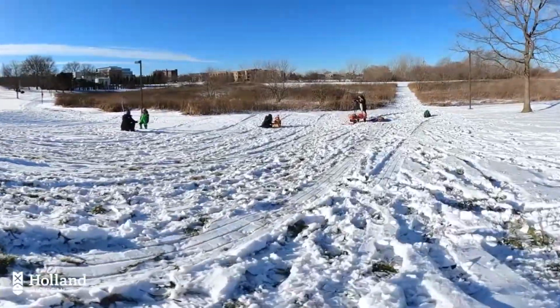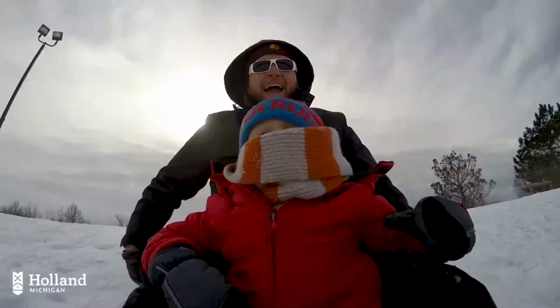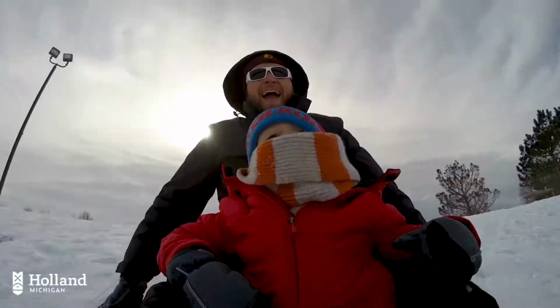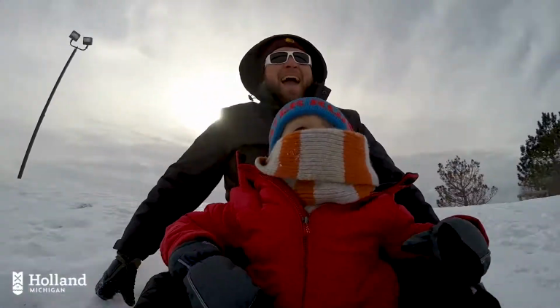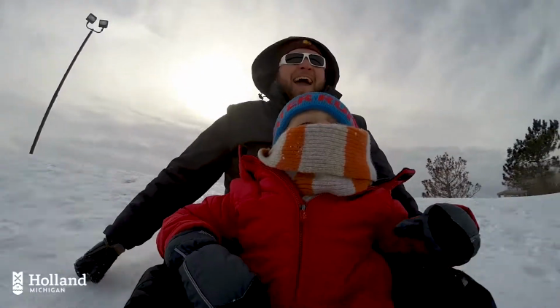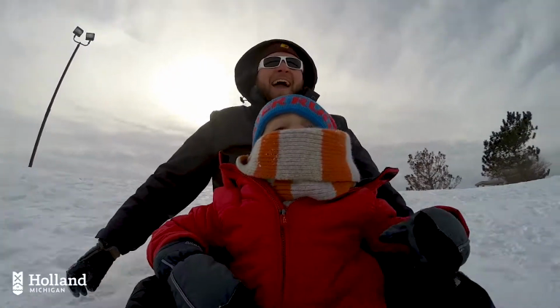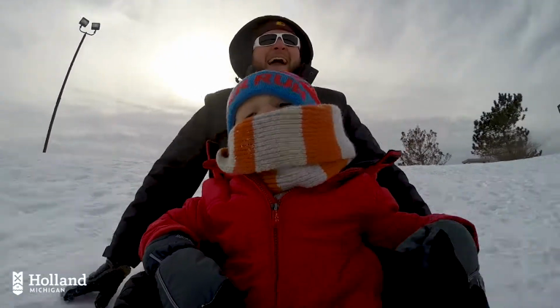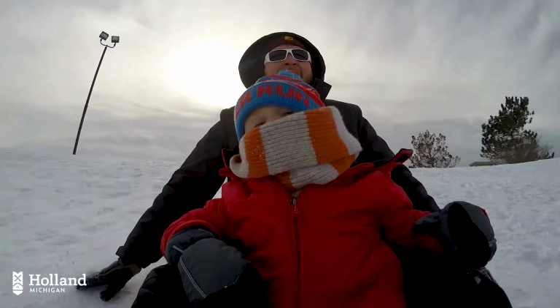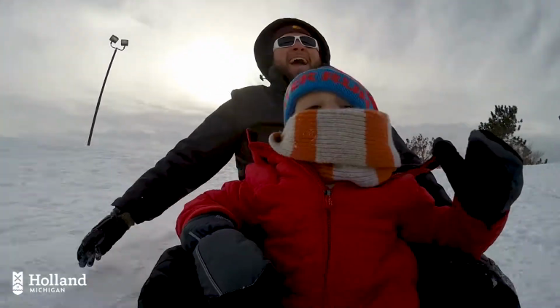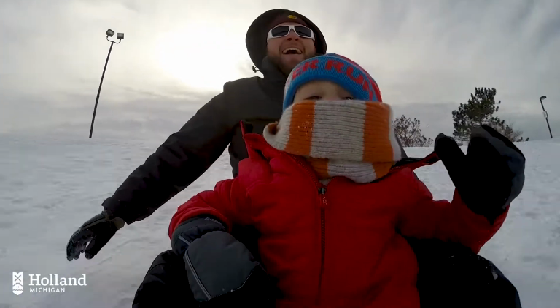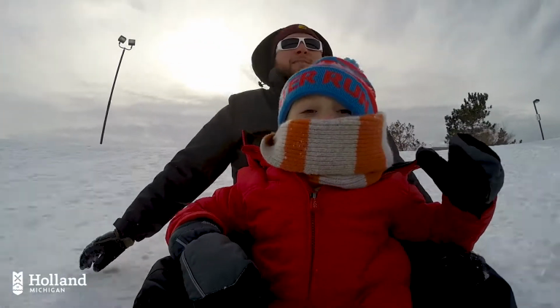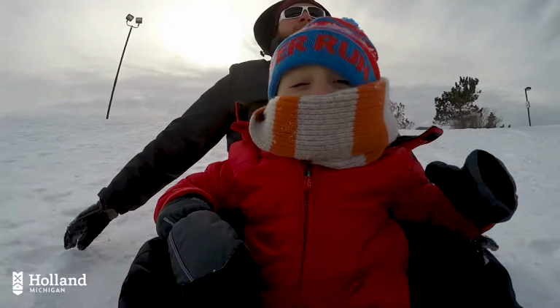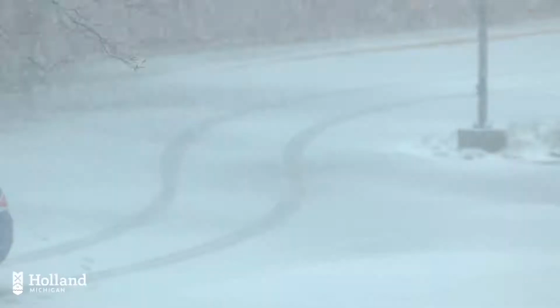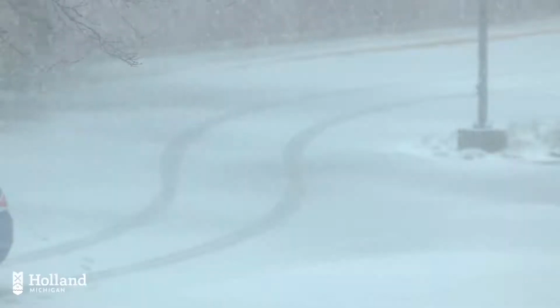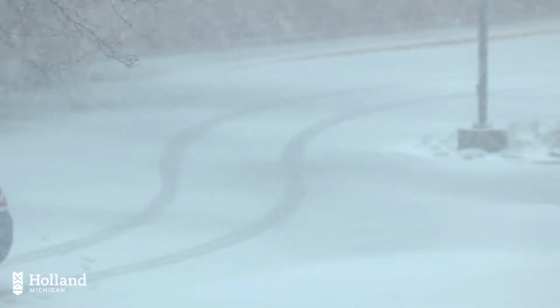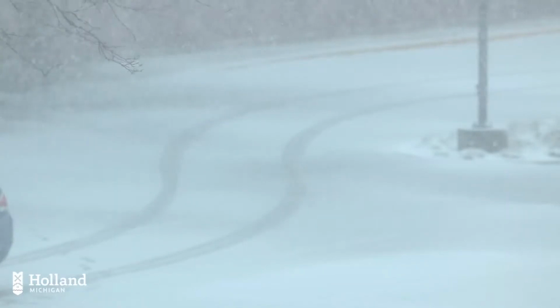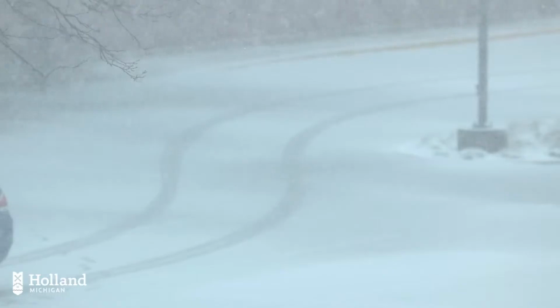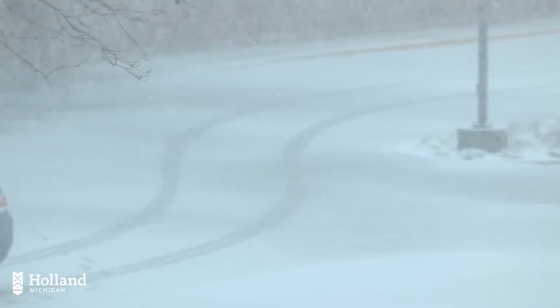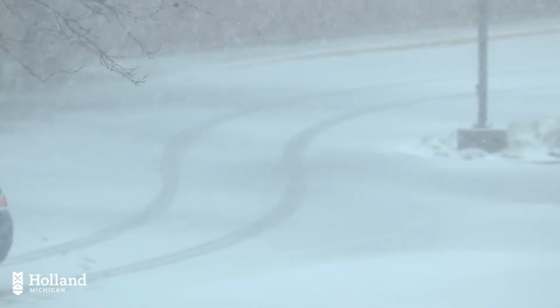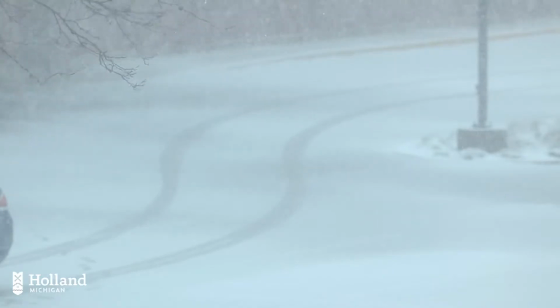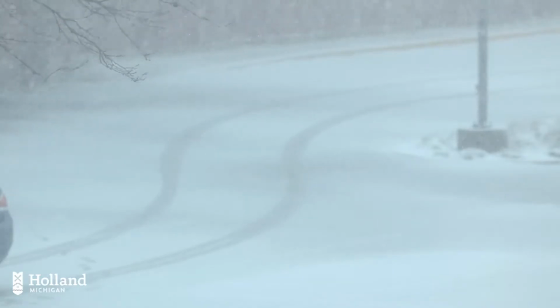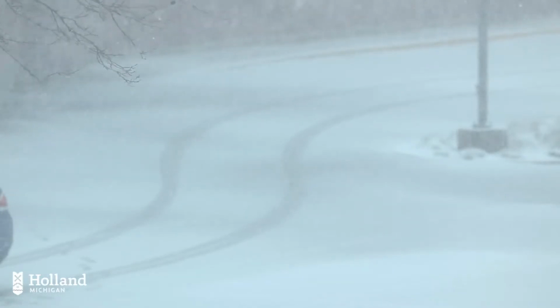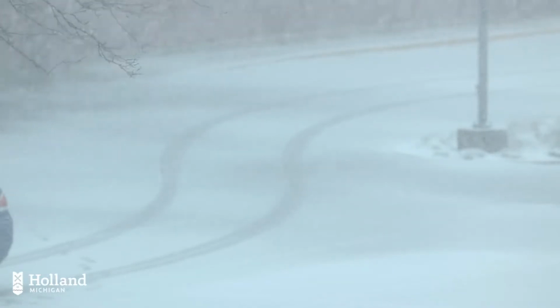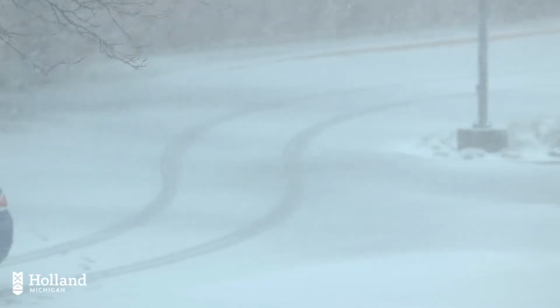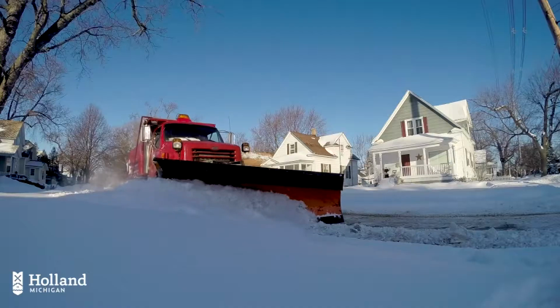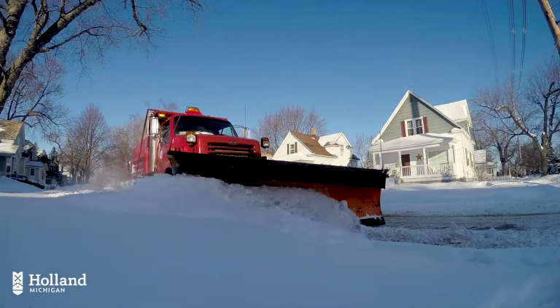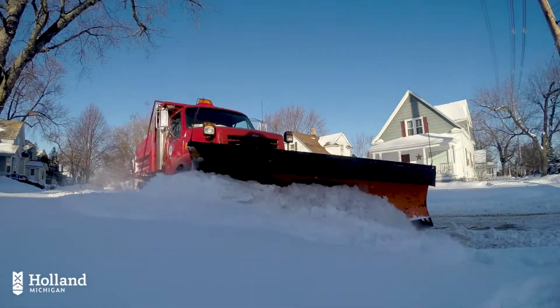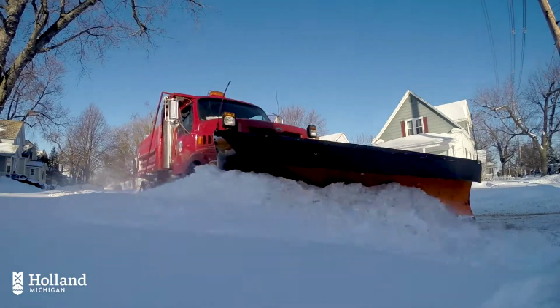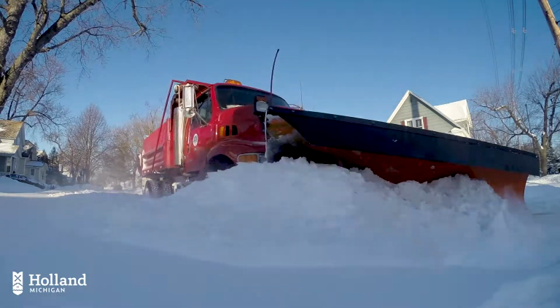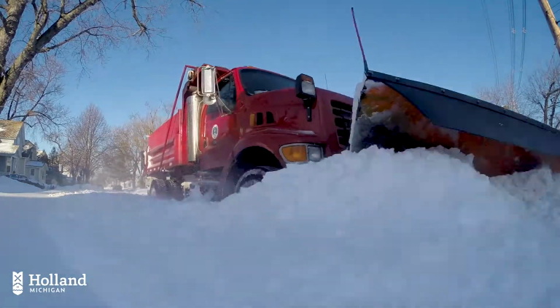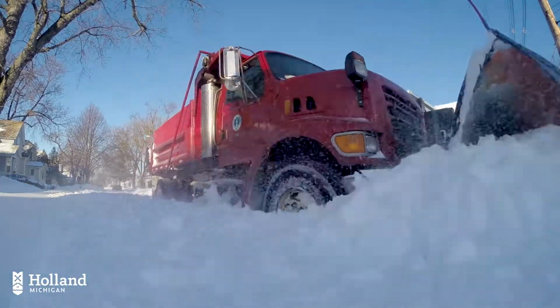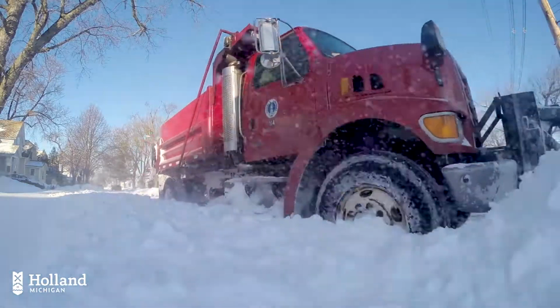Like most lakeshore communities, Holland, Michigan sees a lot of snow — about 70 inches on yearly average.